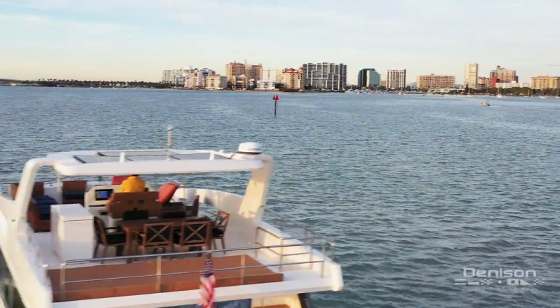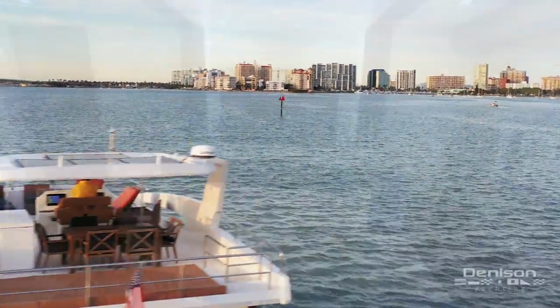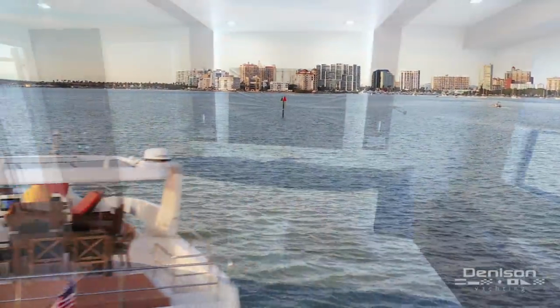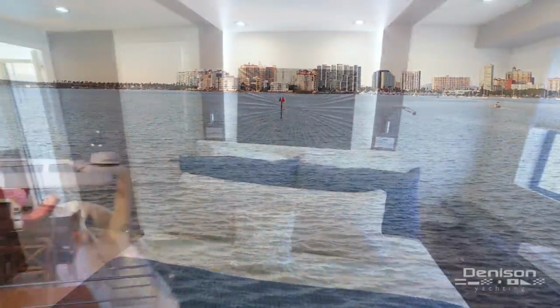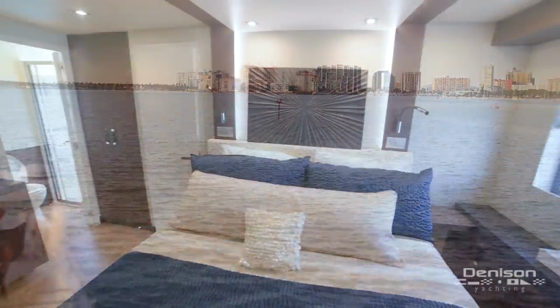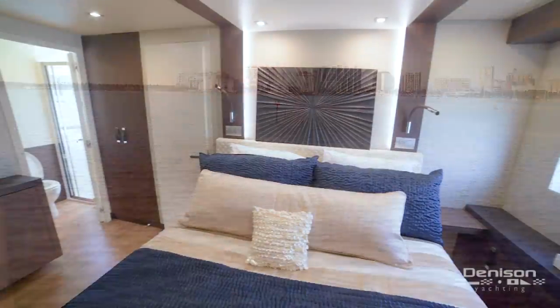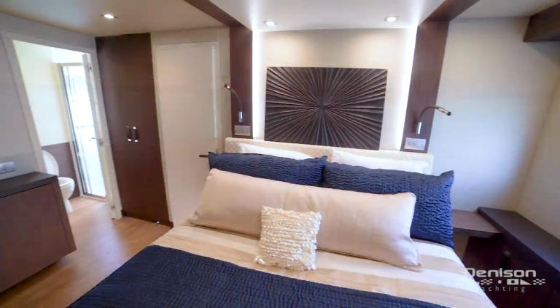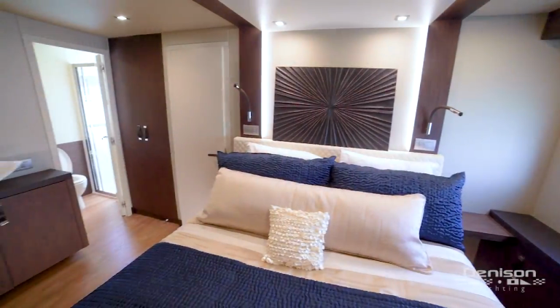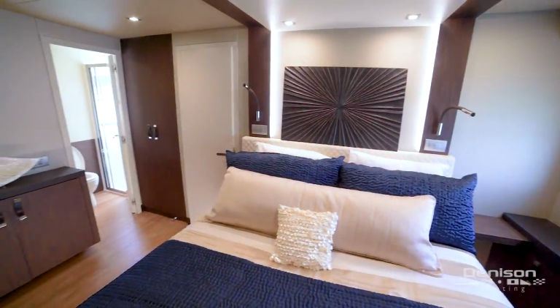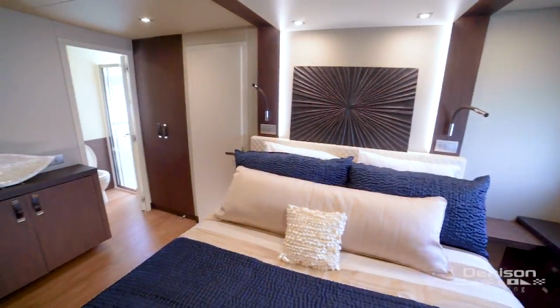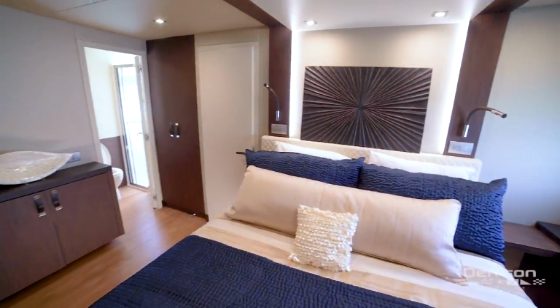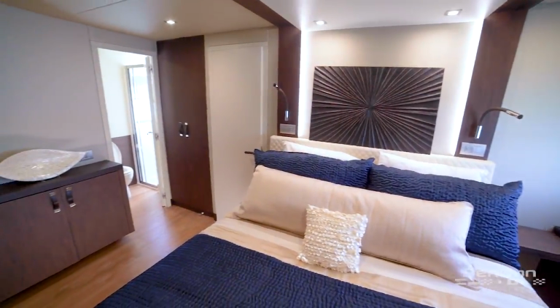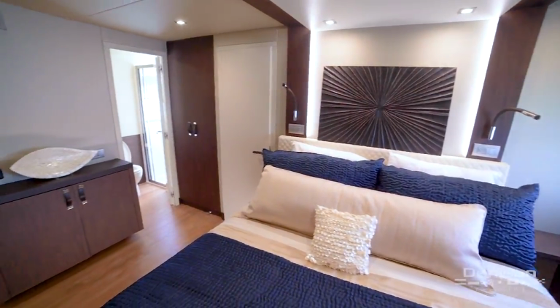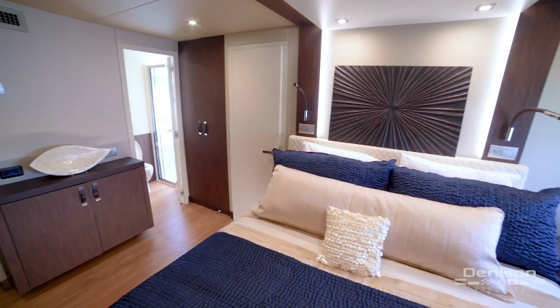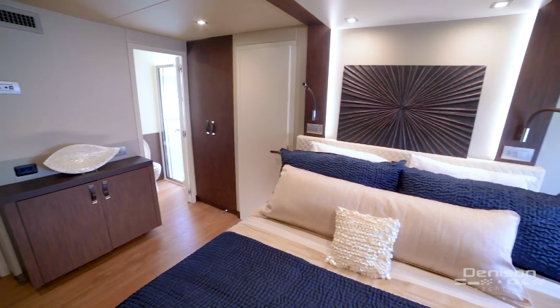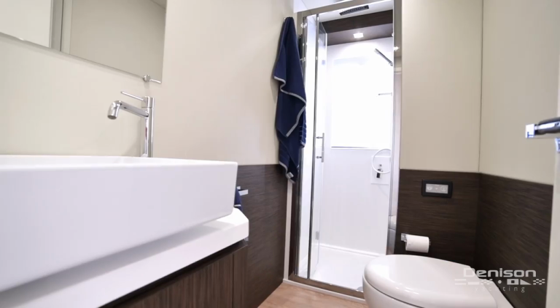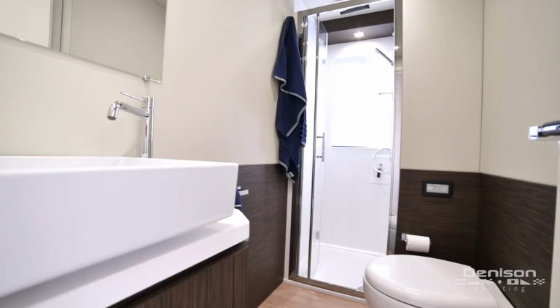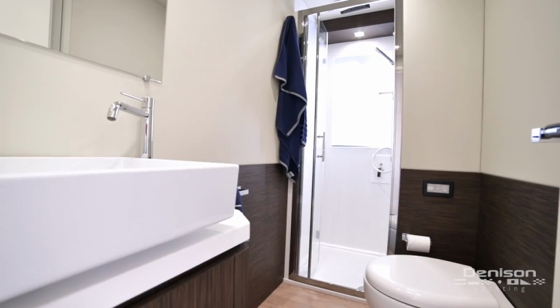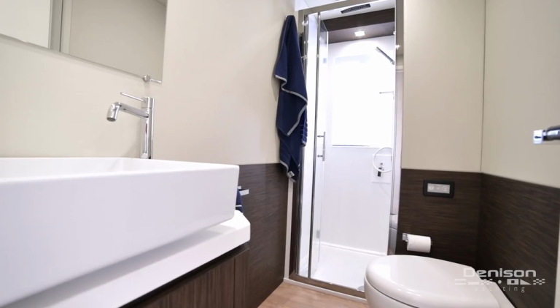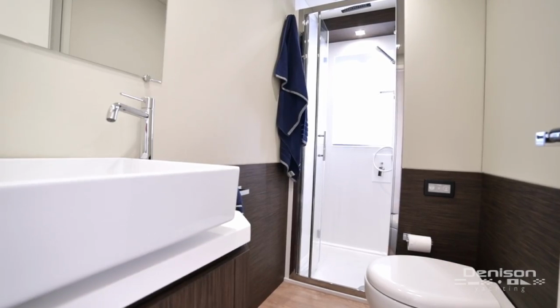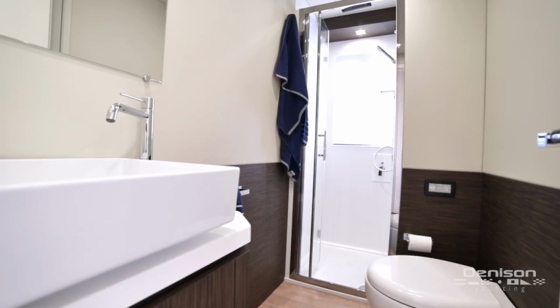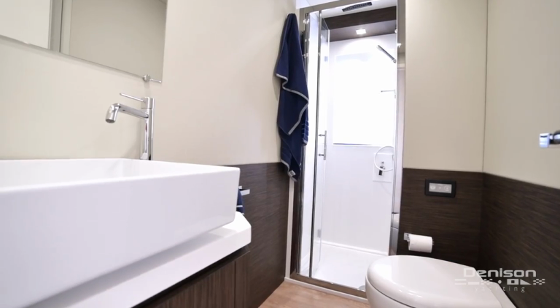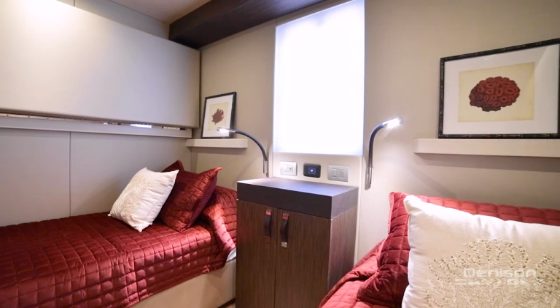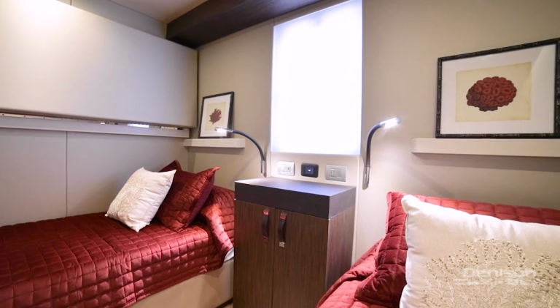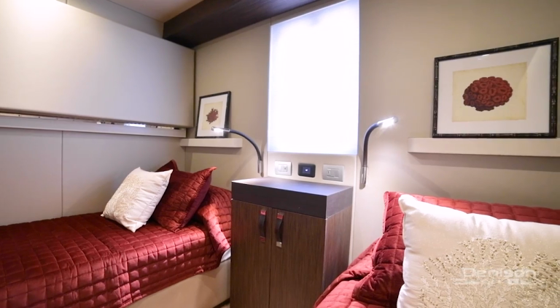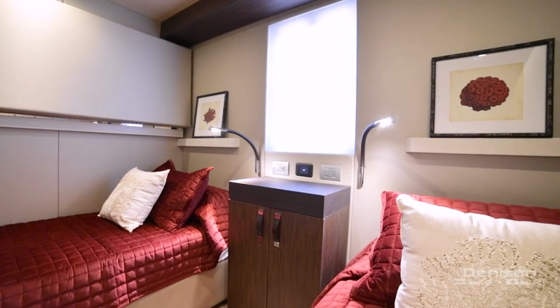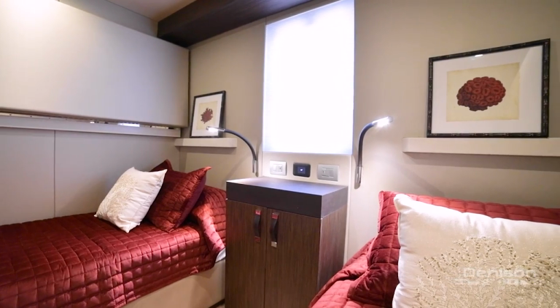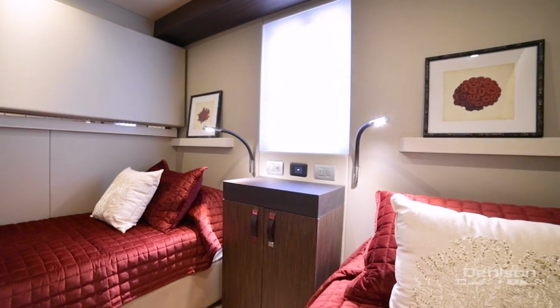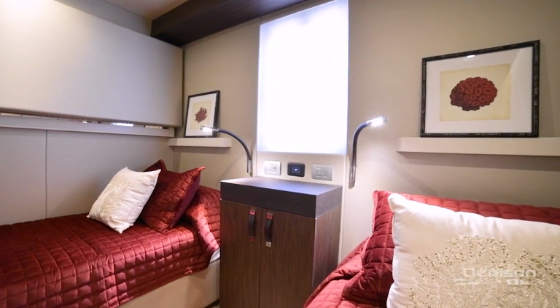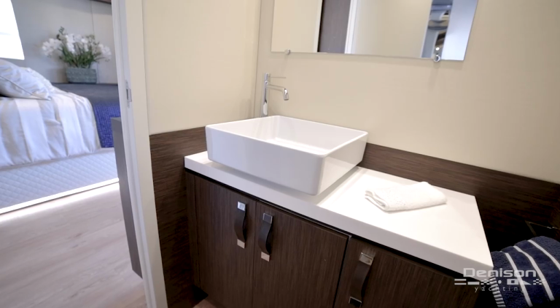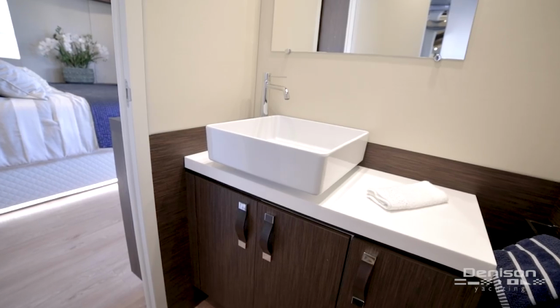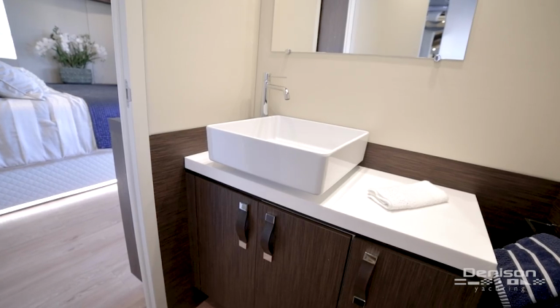Her impressive three stateroom, two head layout provides accommodations for eight people in comfort.